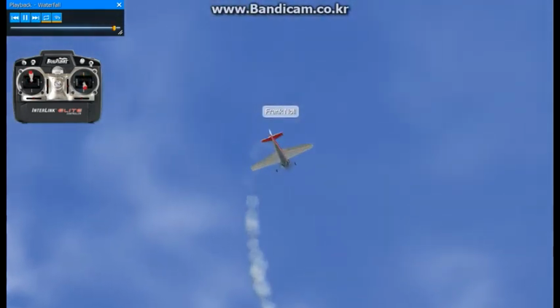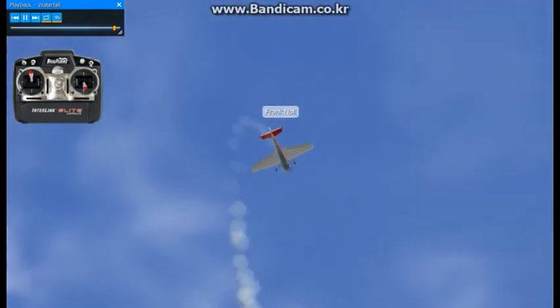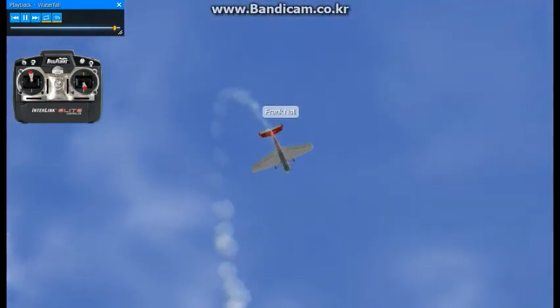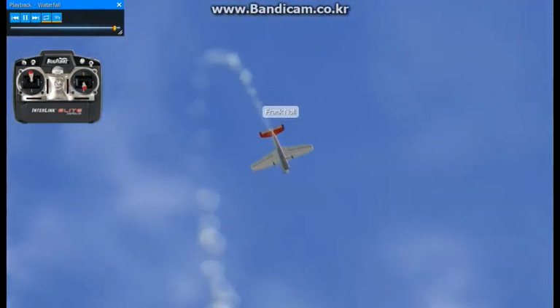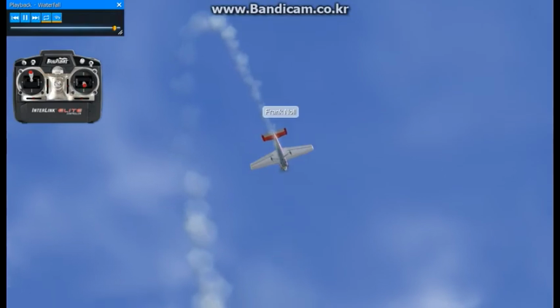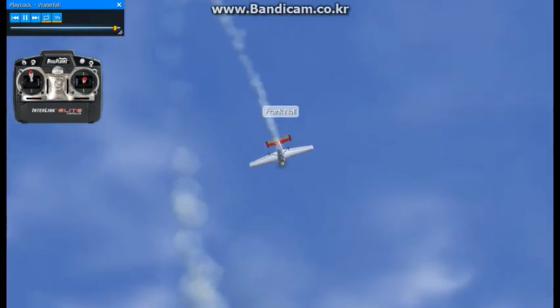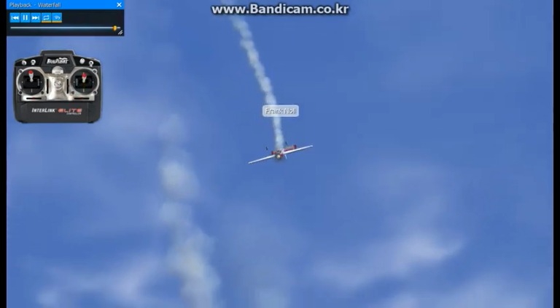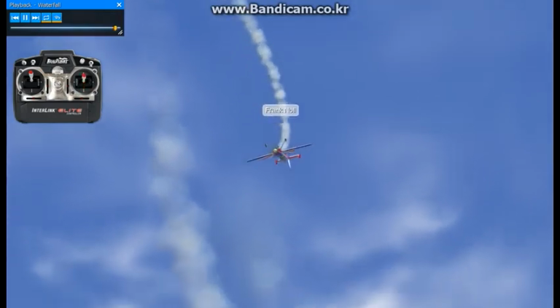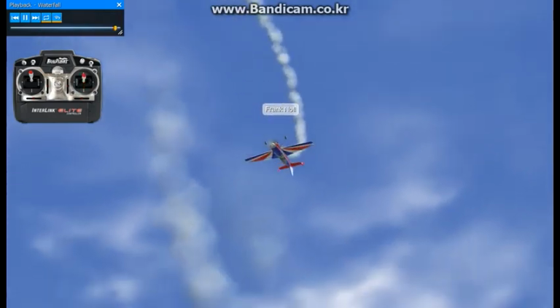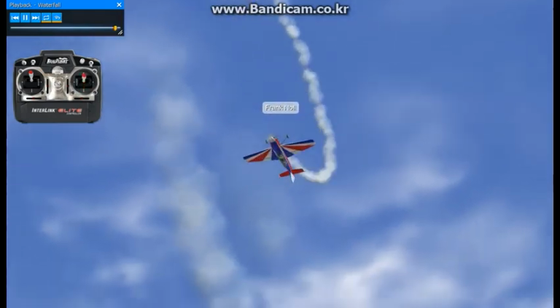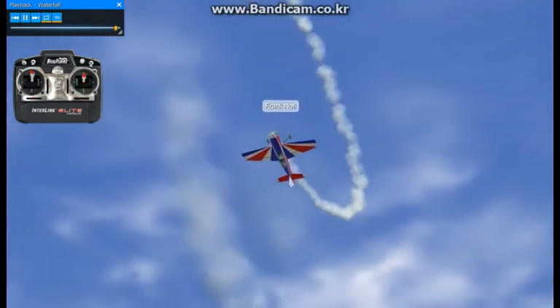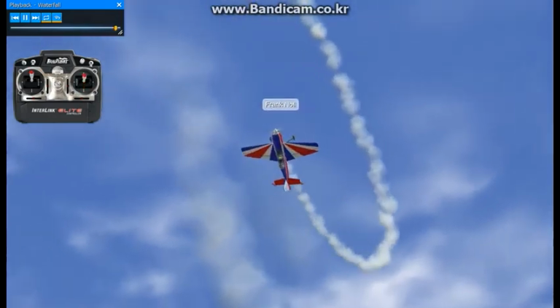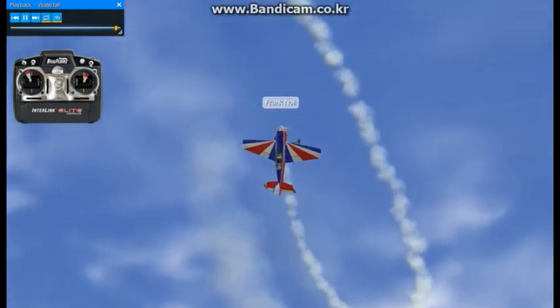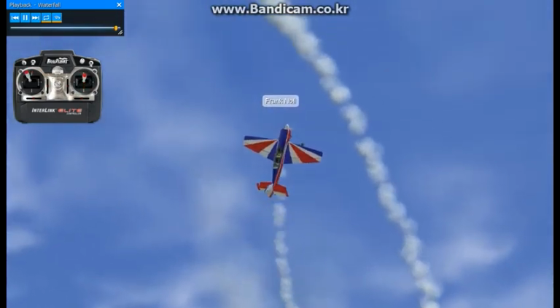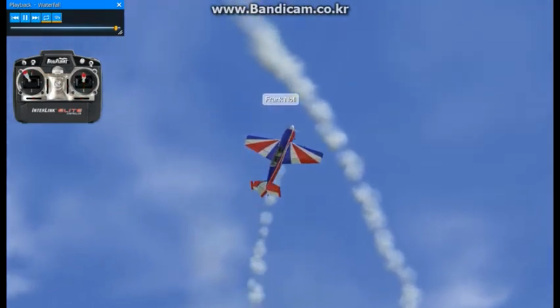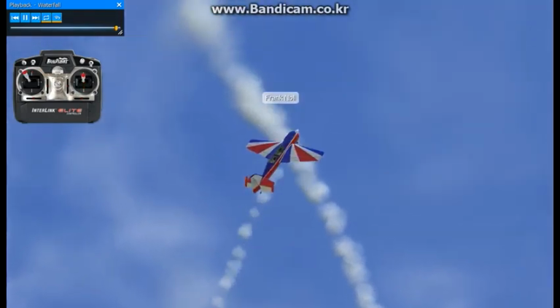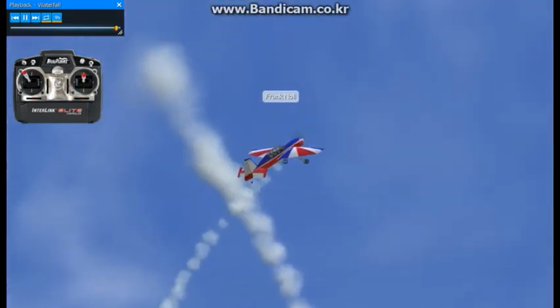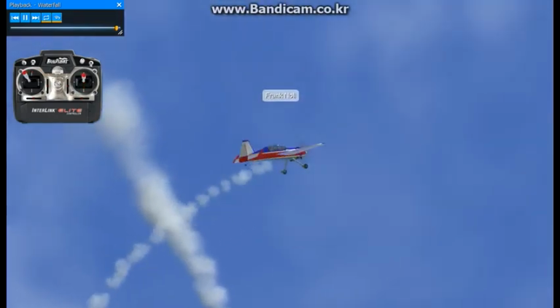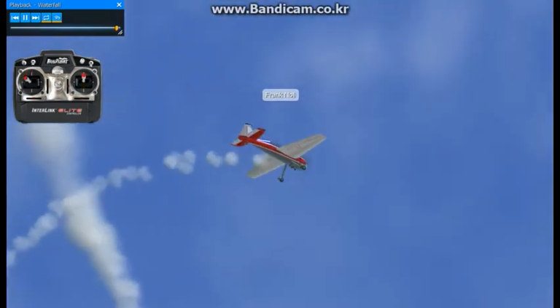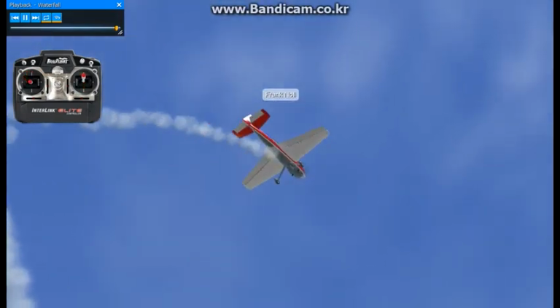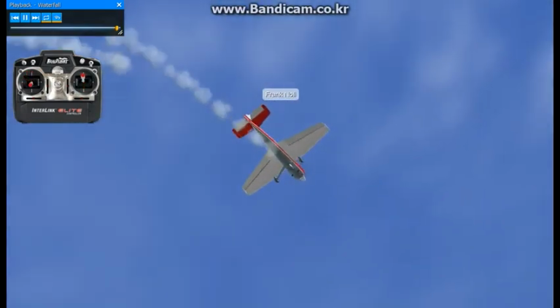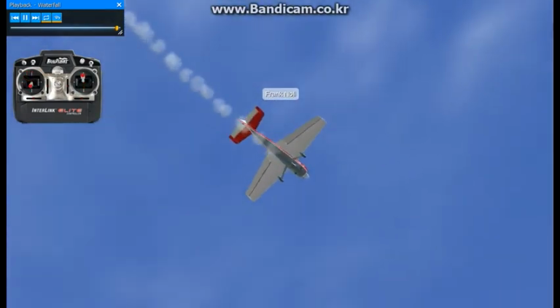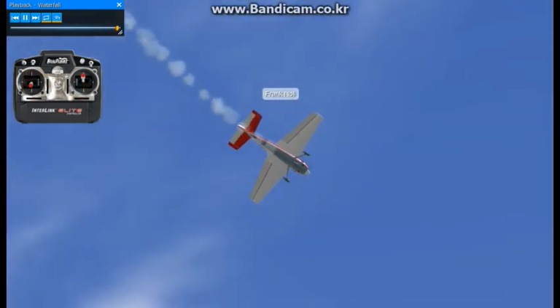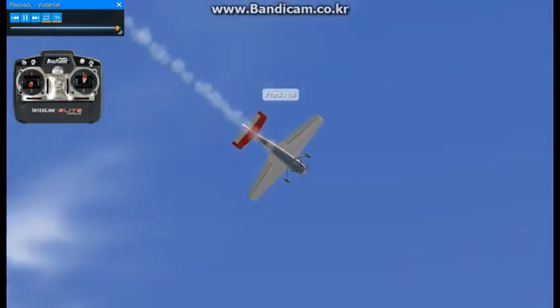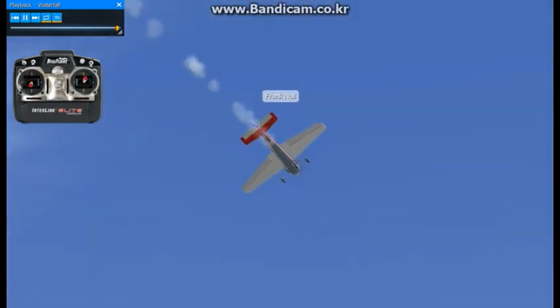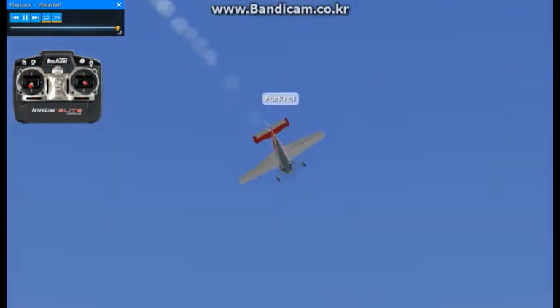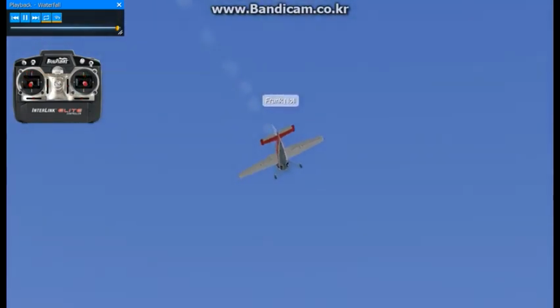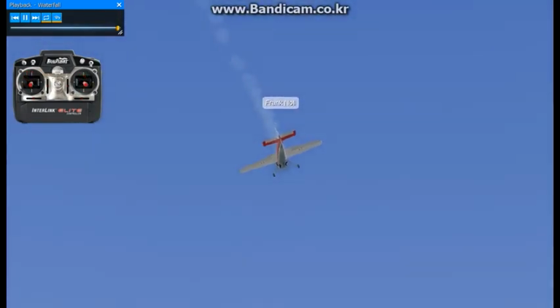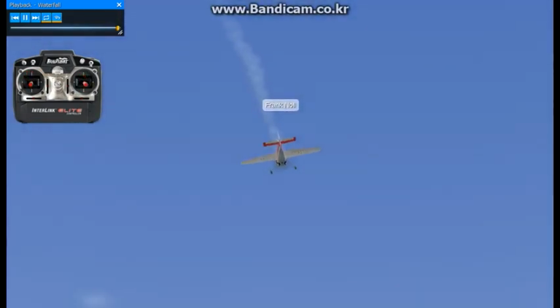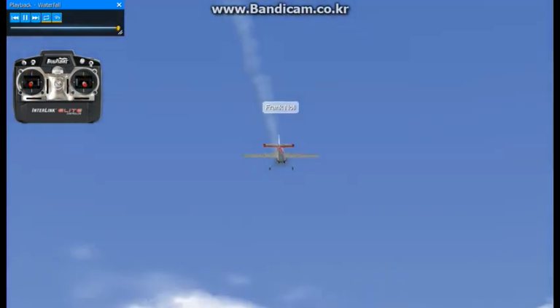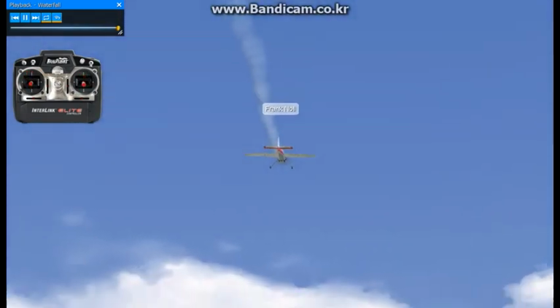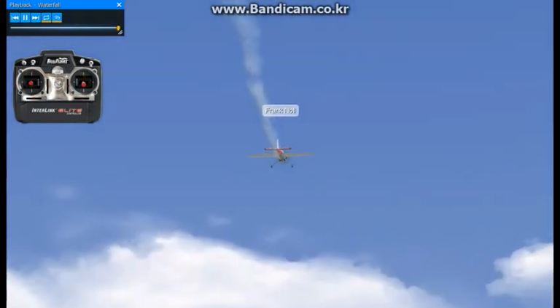You're basically flying a real, real tight outside loop. That's the waterfall.